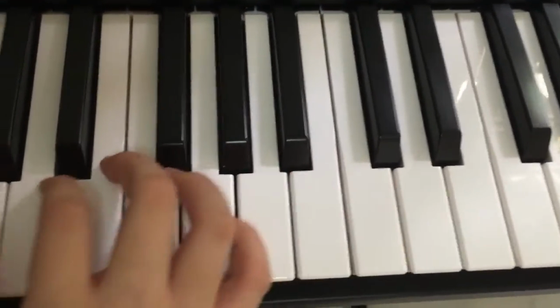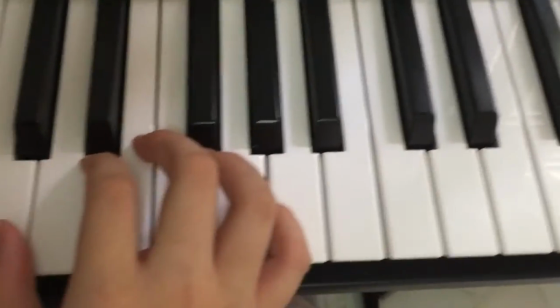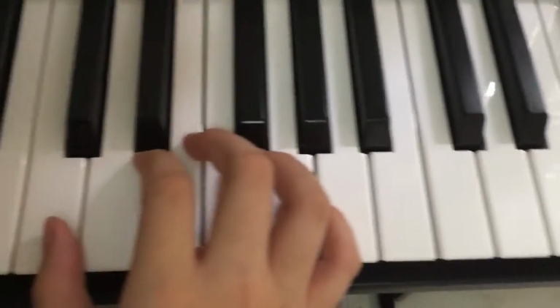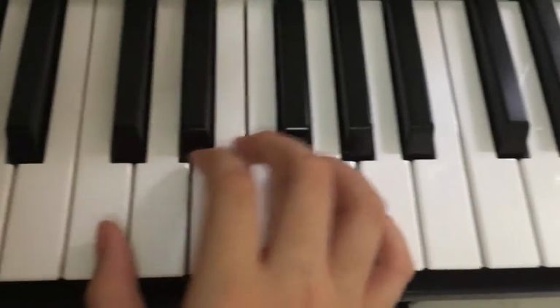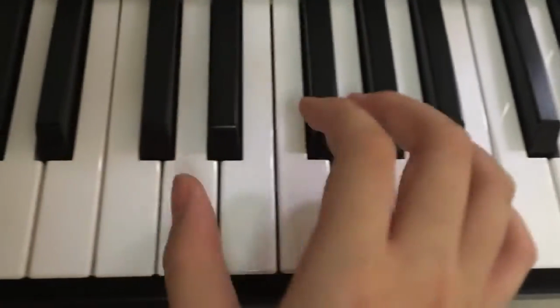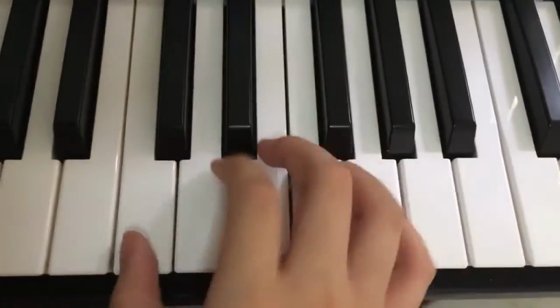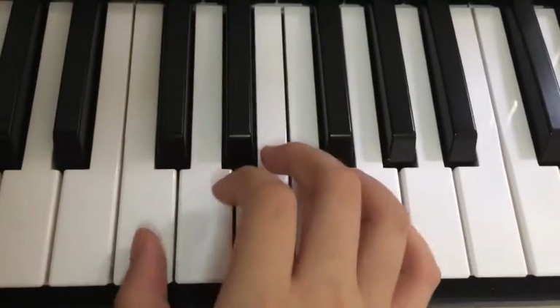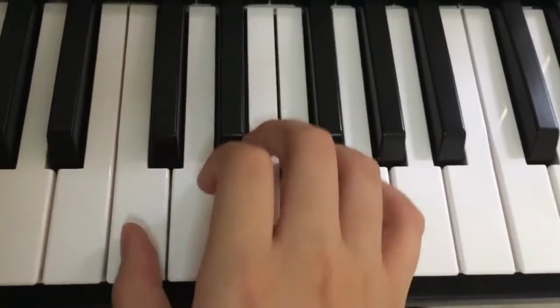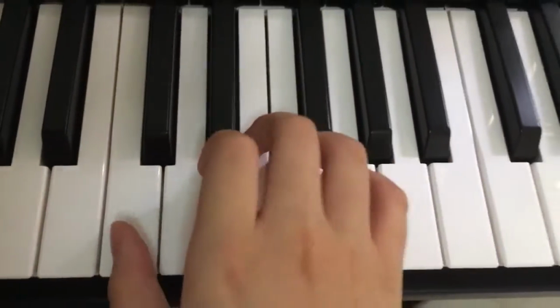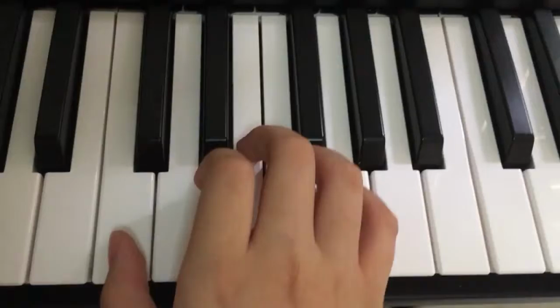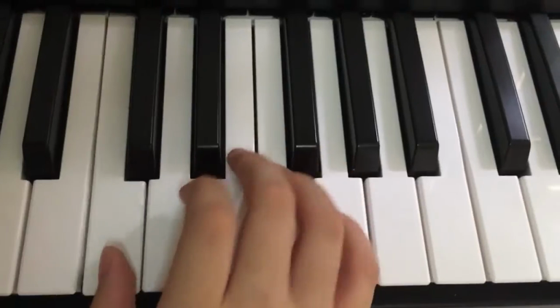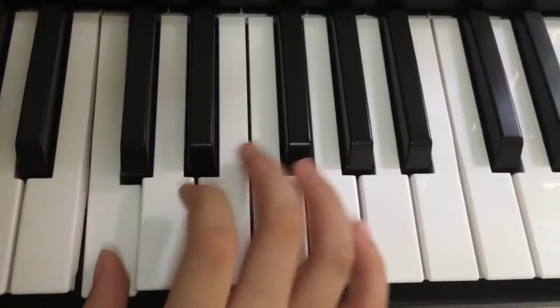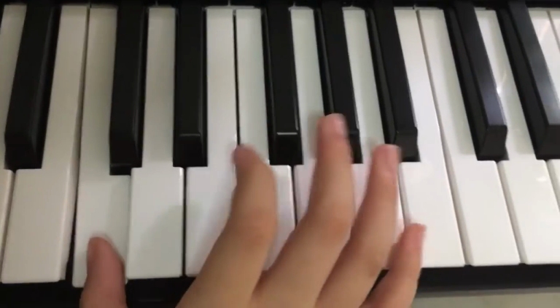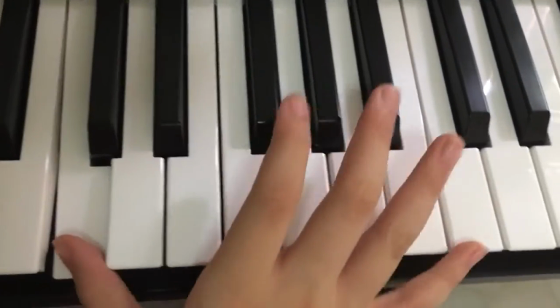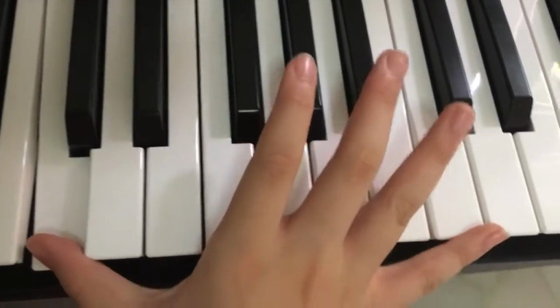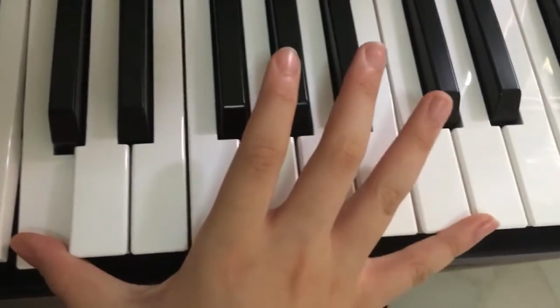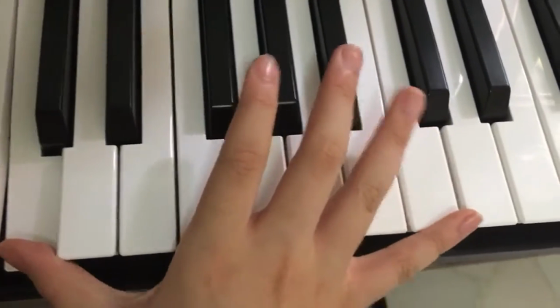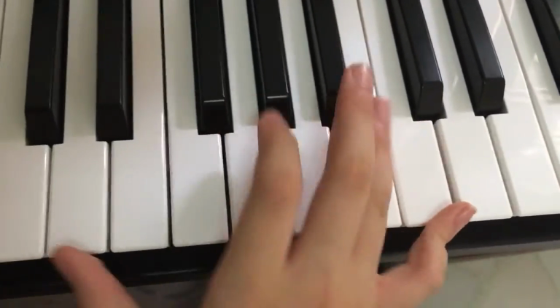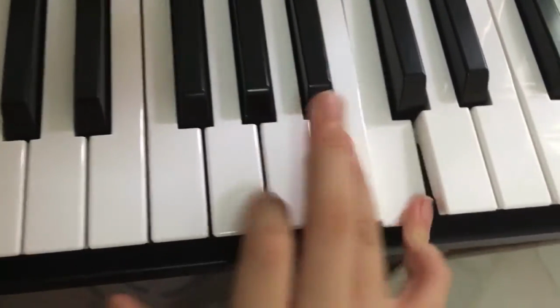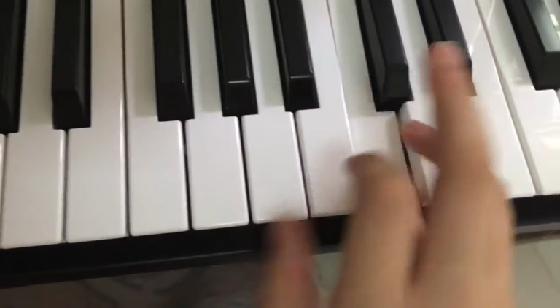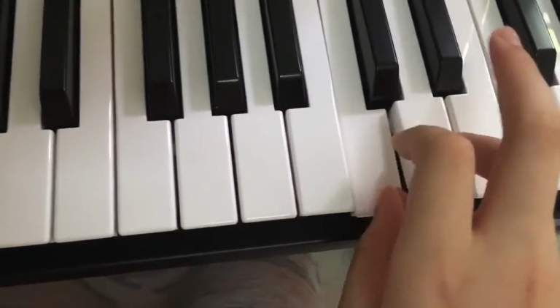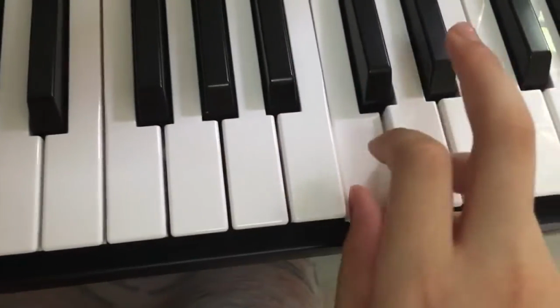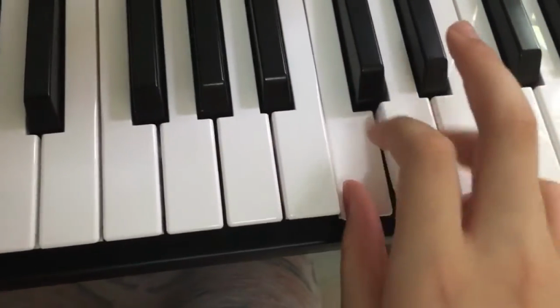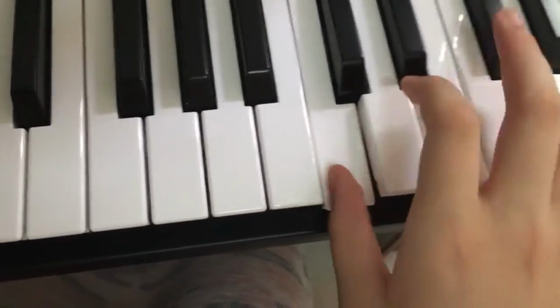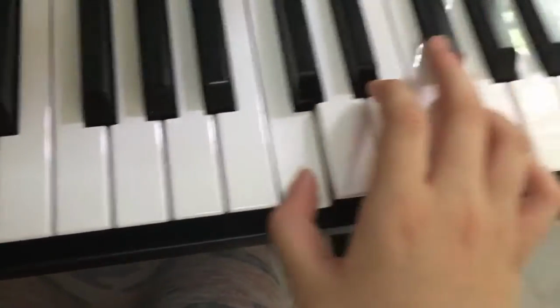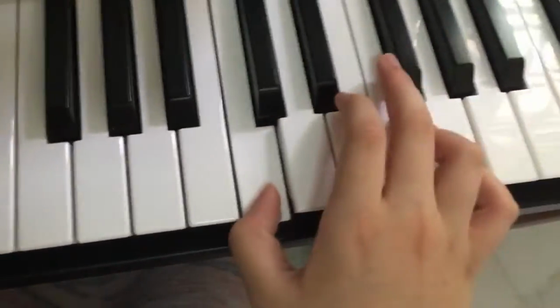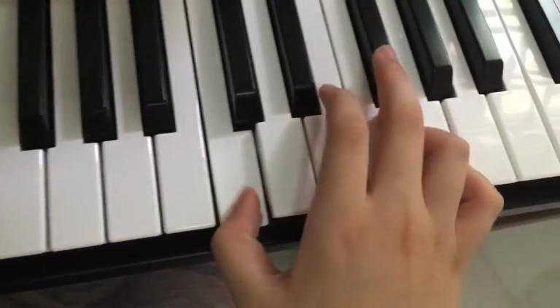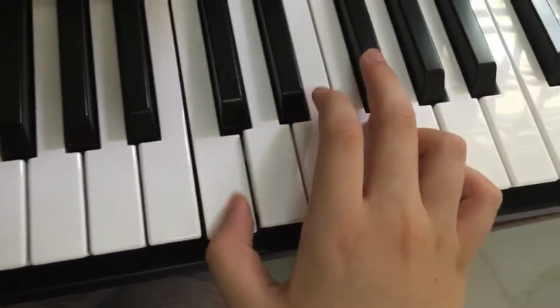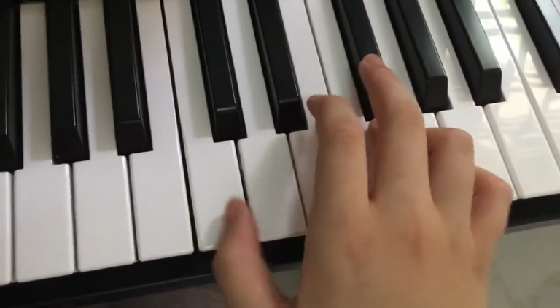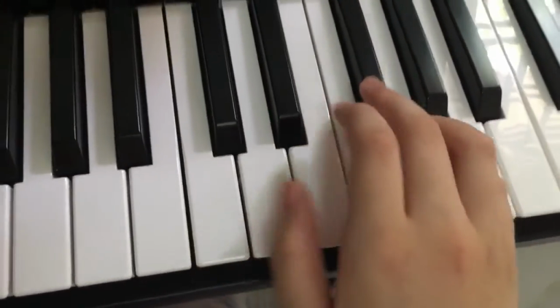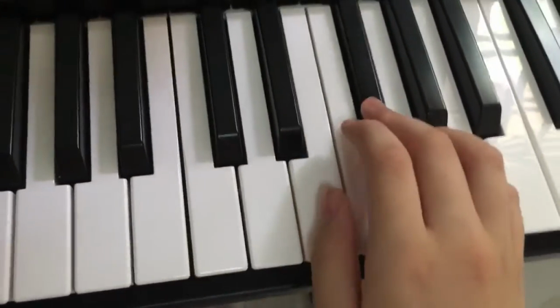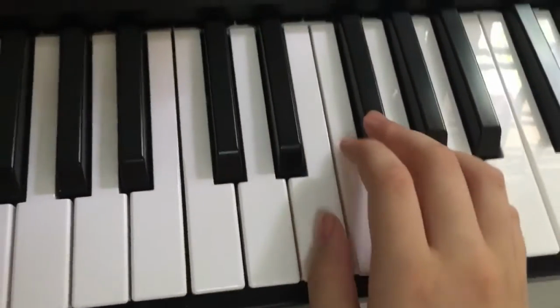So, for reference middle C is here, we go up to the other C, and we start with here.